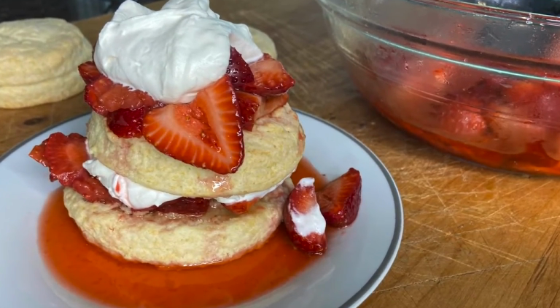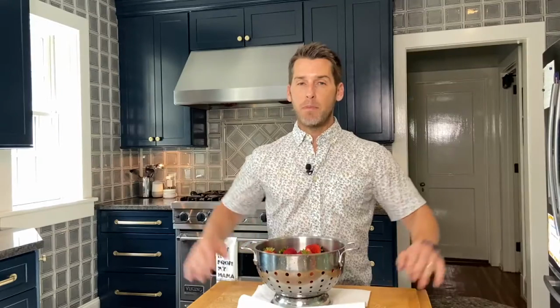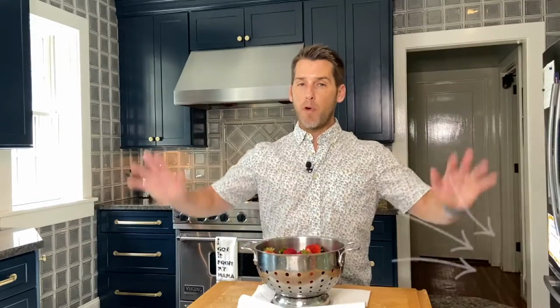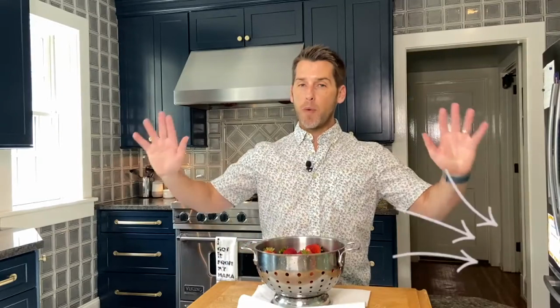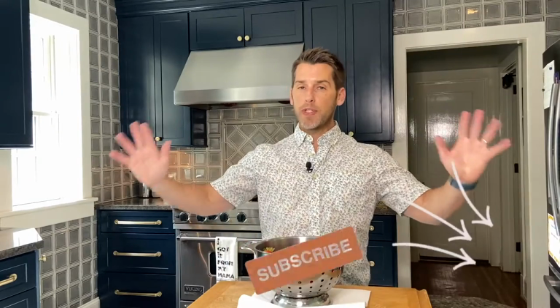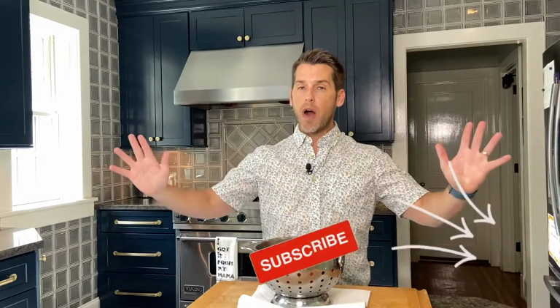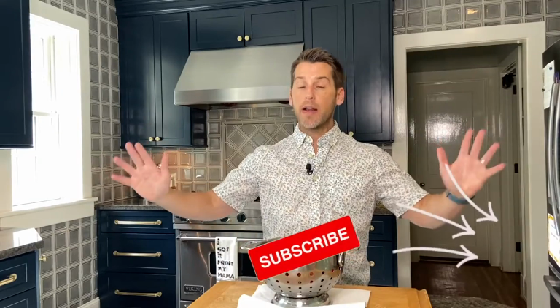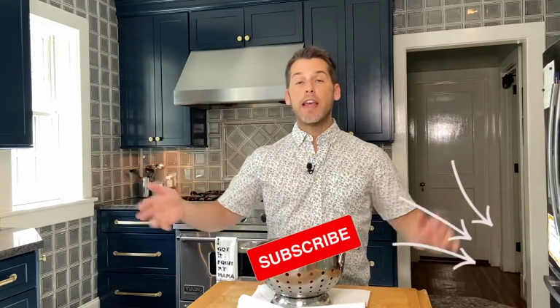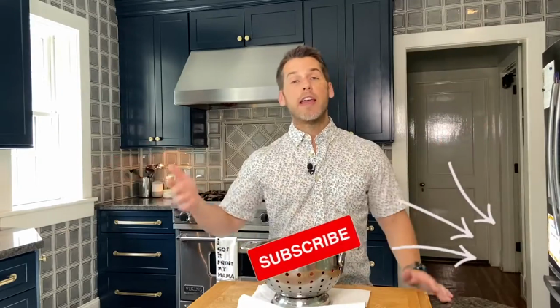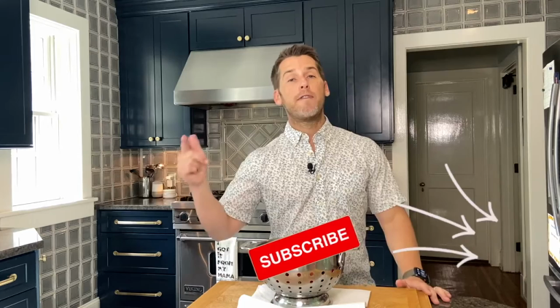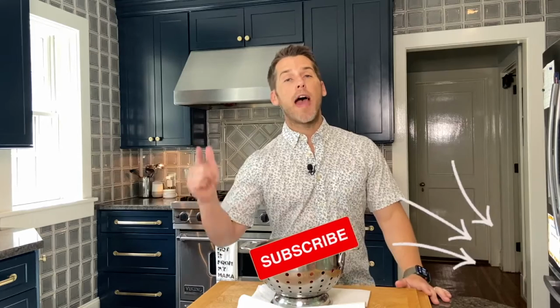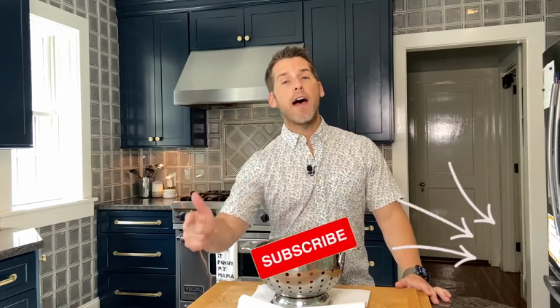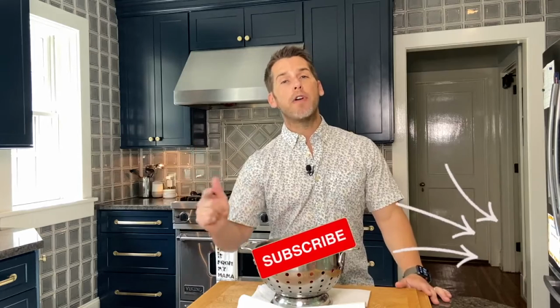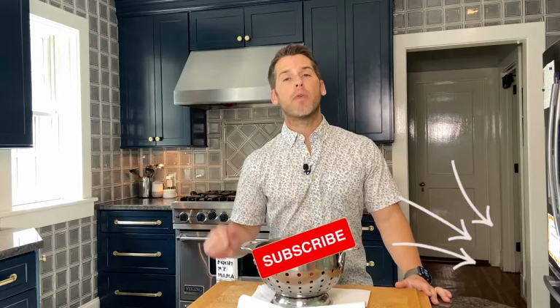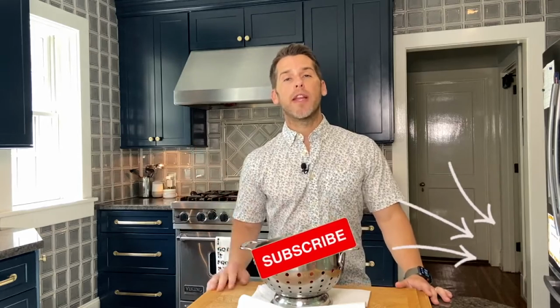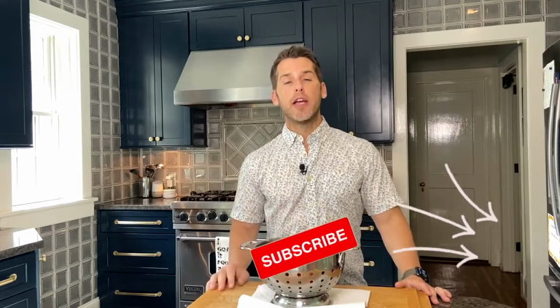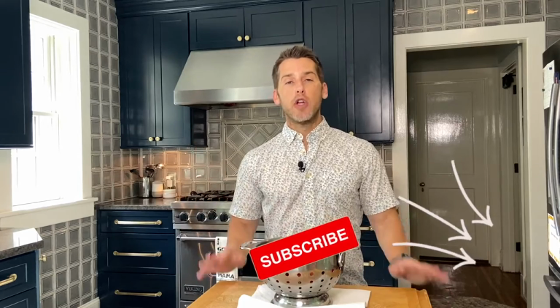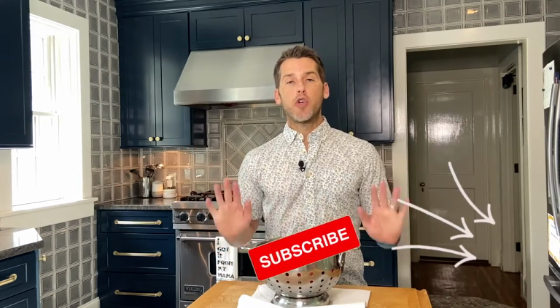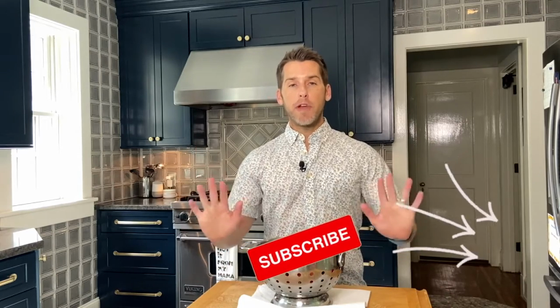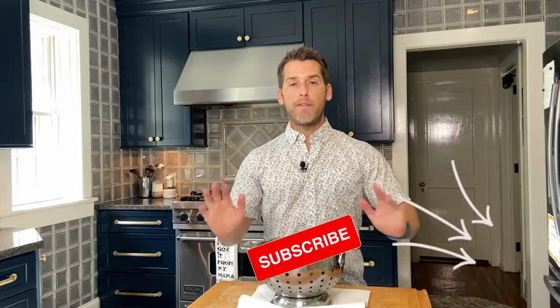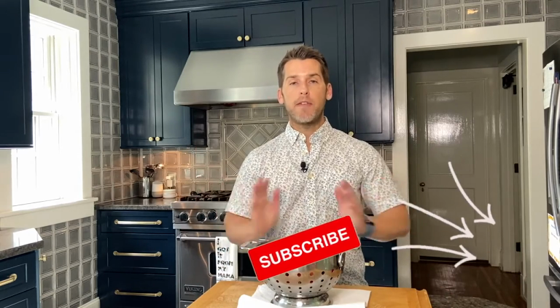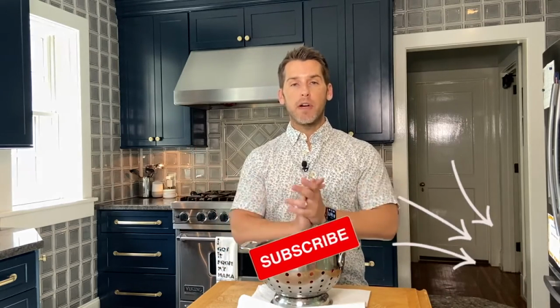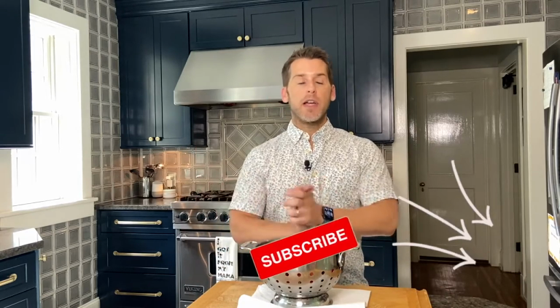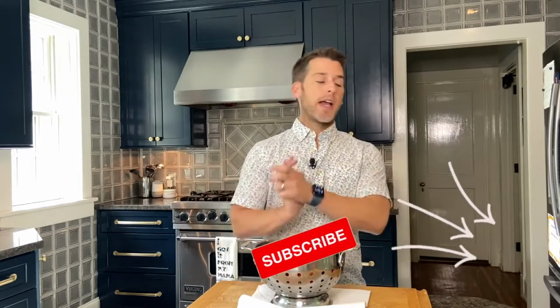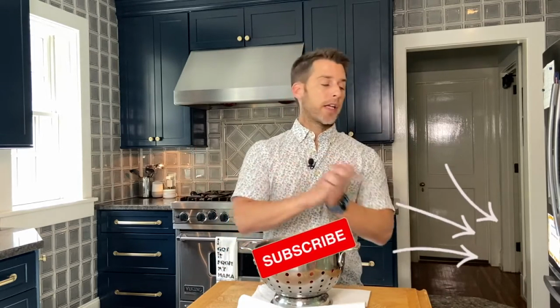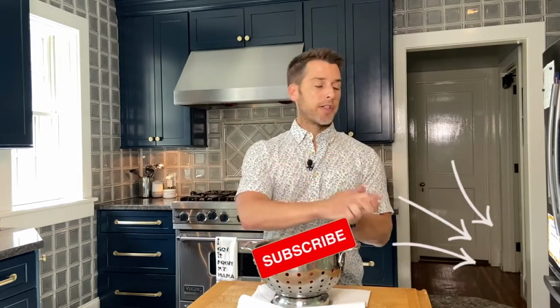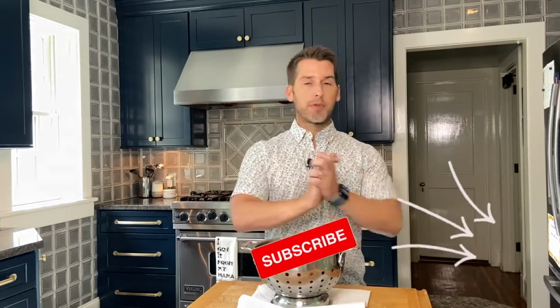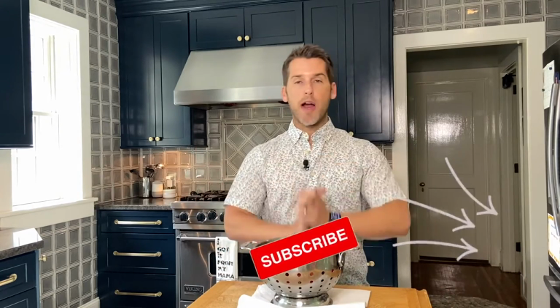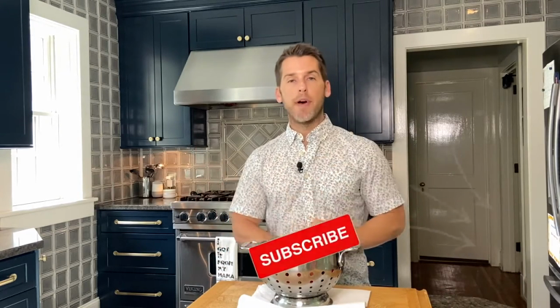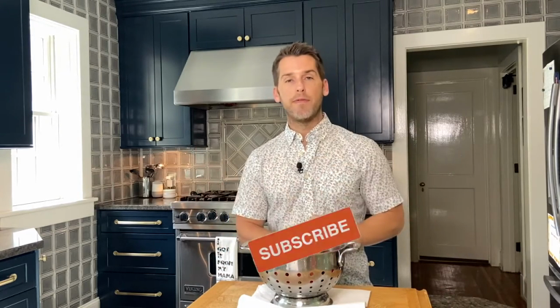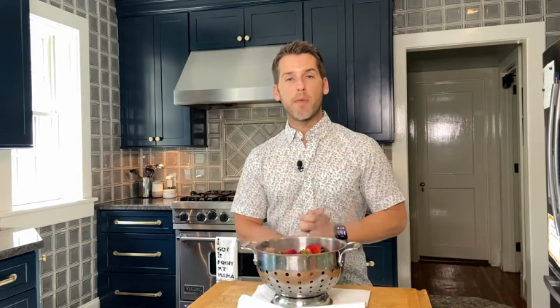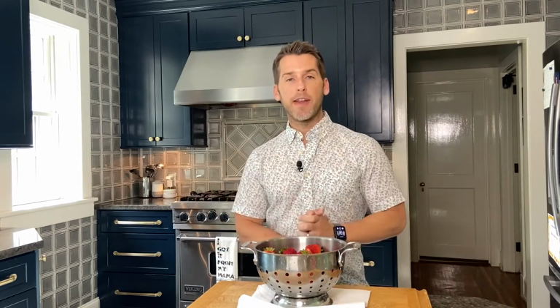But before we start, if you haven't already, do me a favor and click the subscribe button for me.